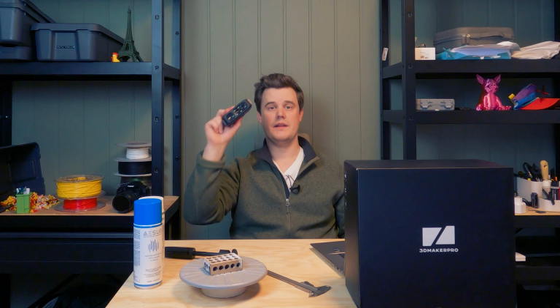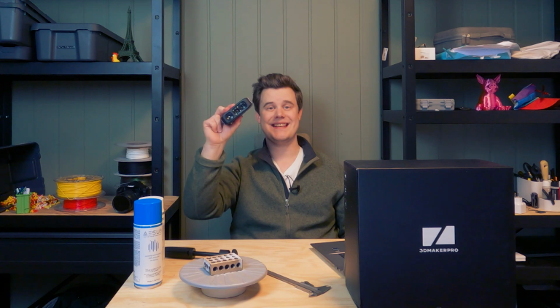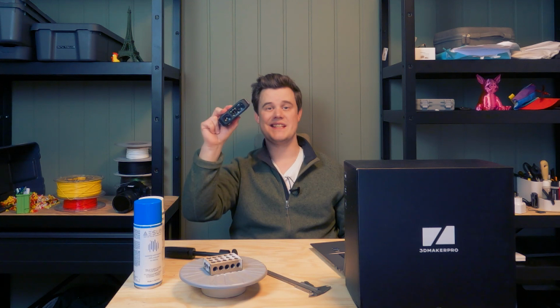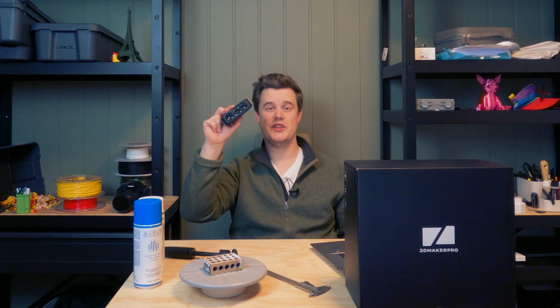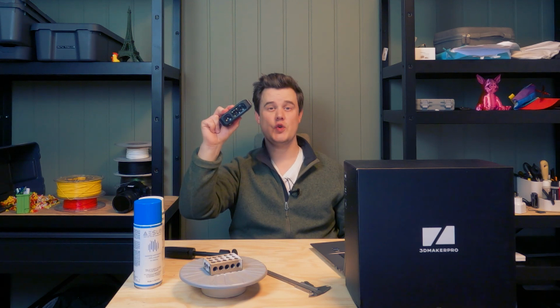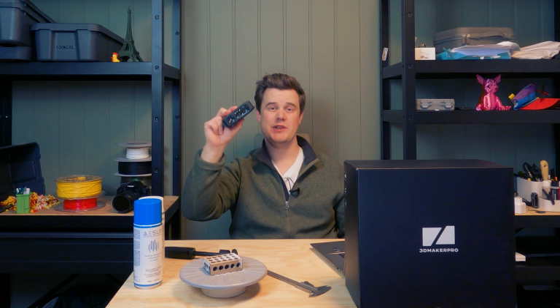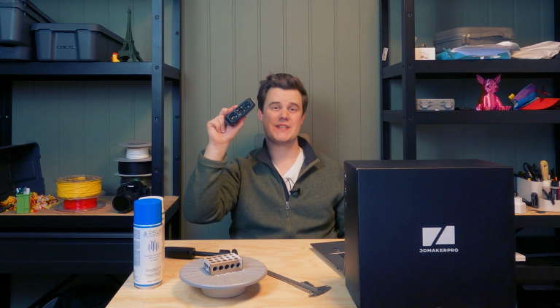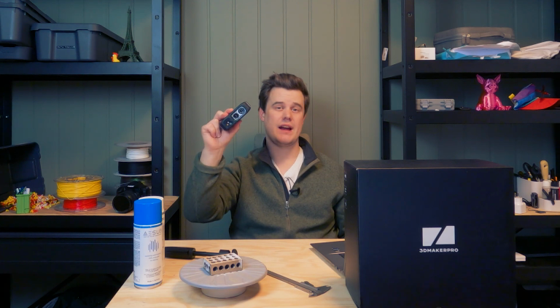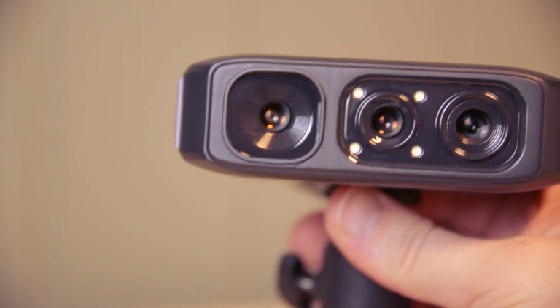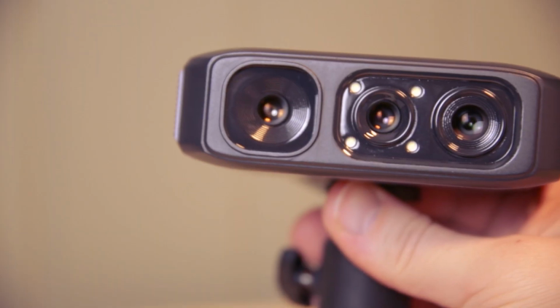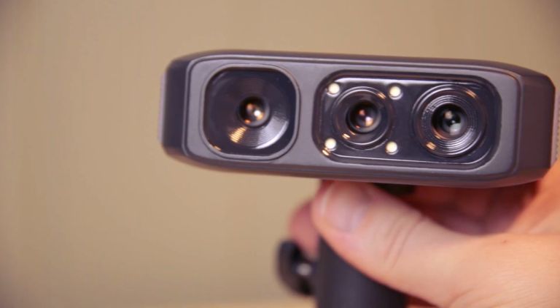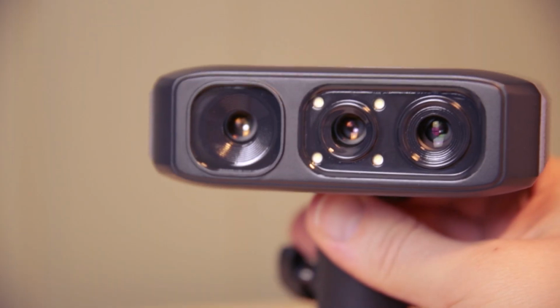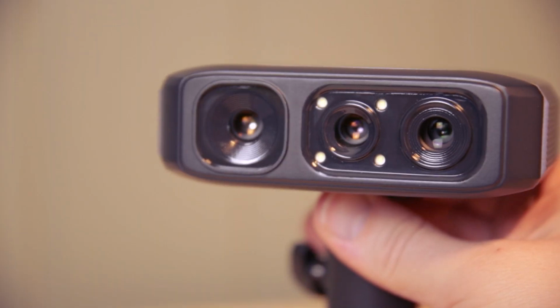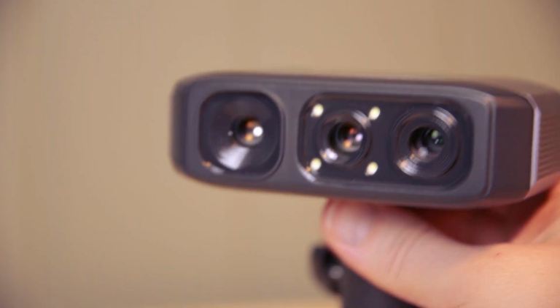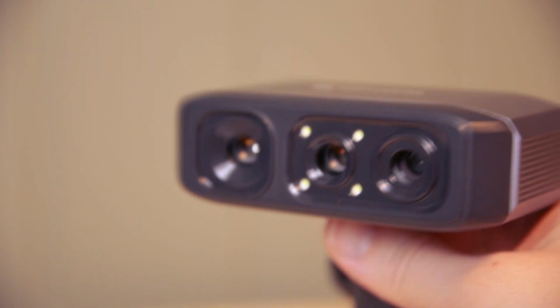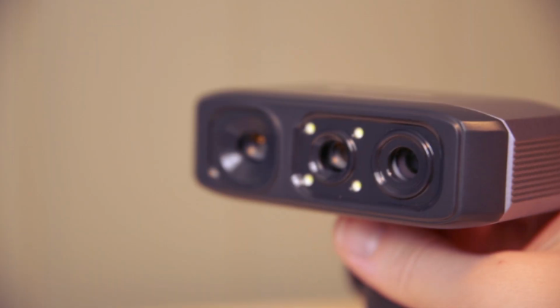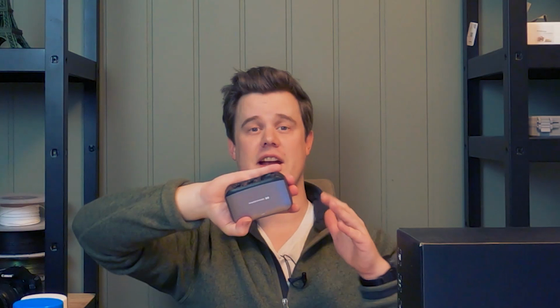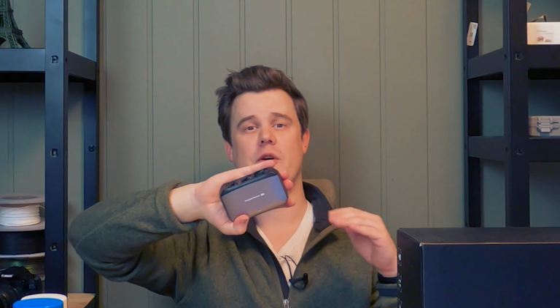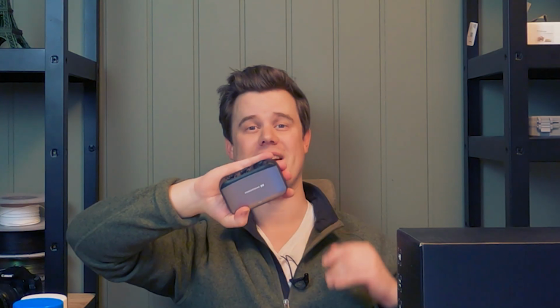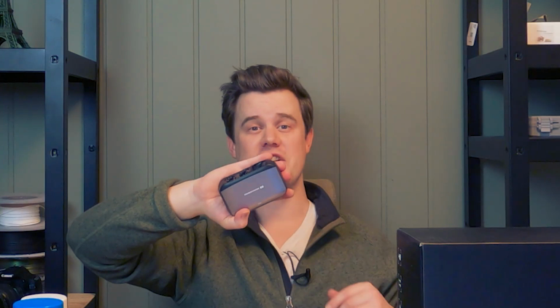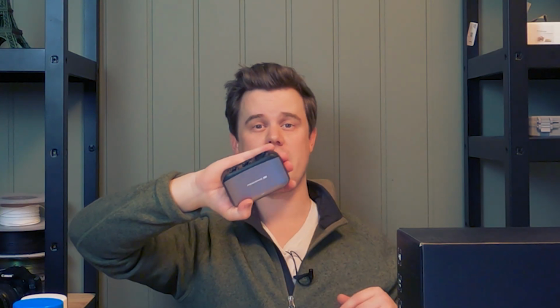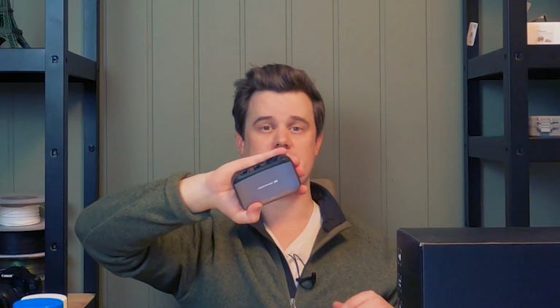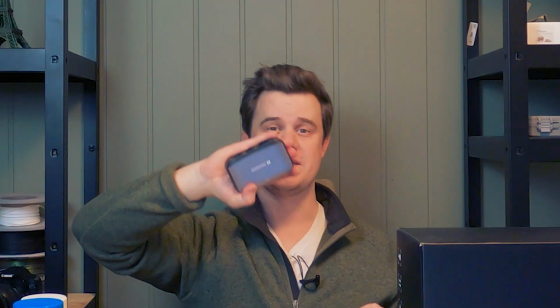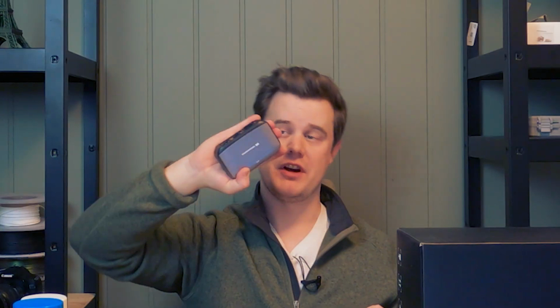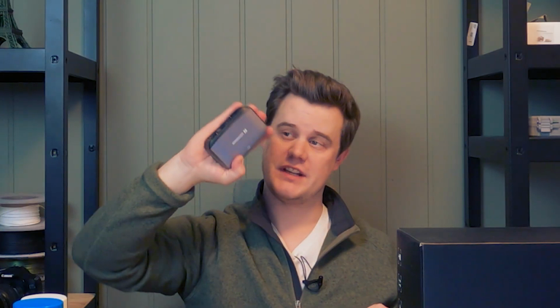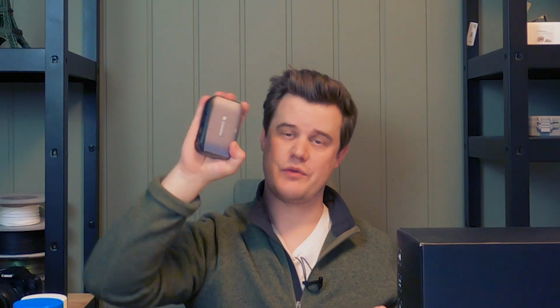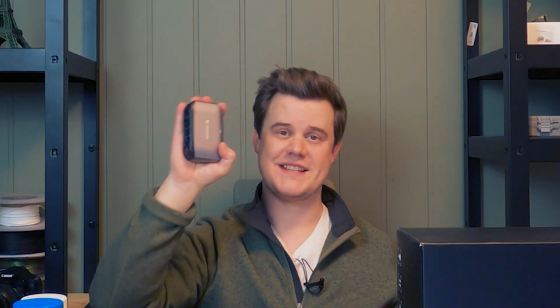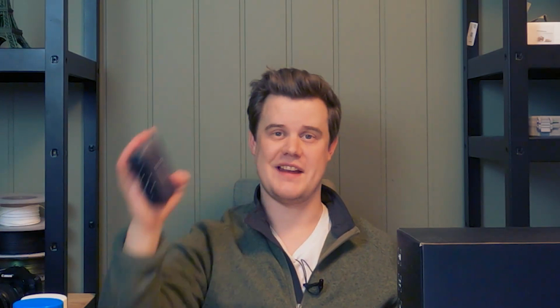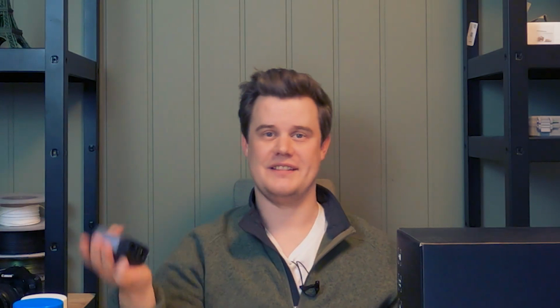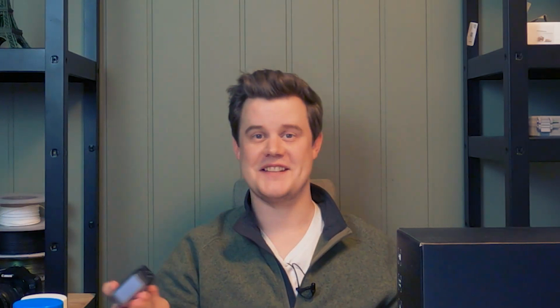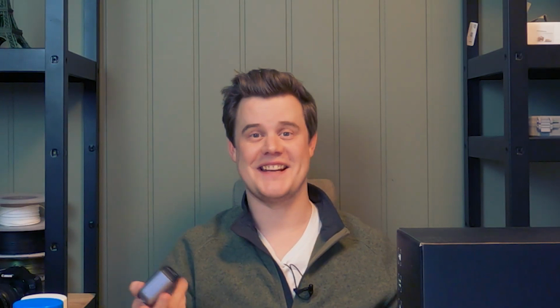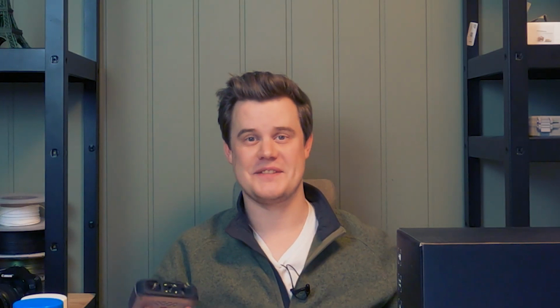This is the new Muse Lite 3D Scanner from 3DMaker Pro and here are my initial thoughts on this budget 3D scanner. Let's check it out.